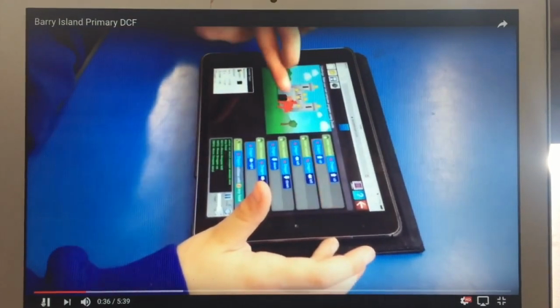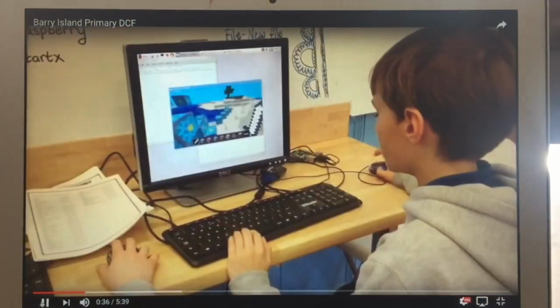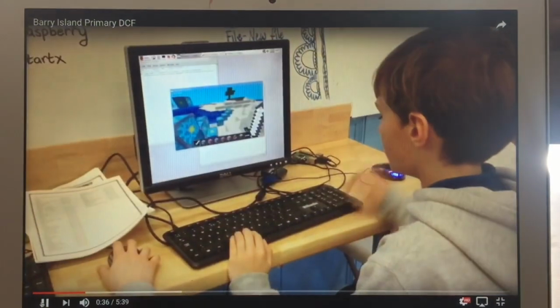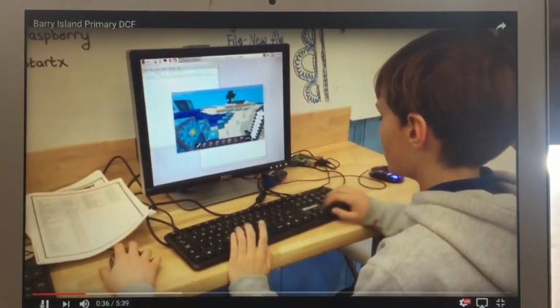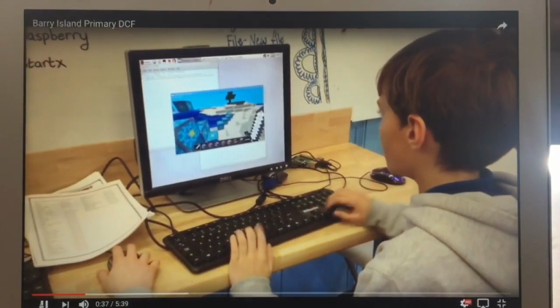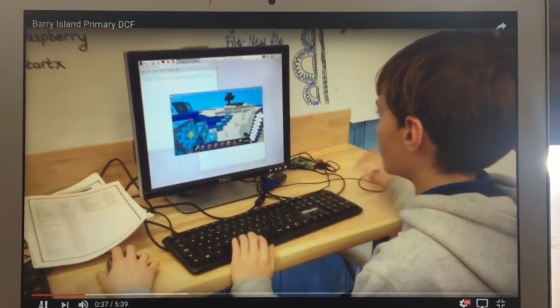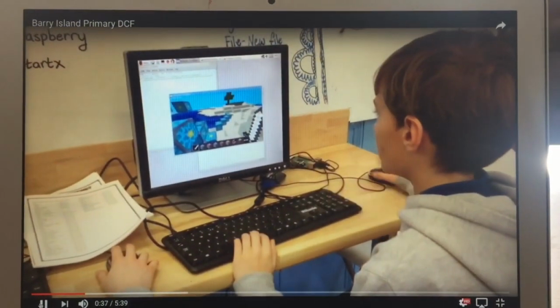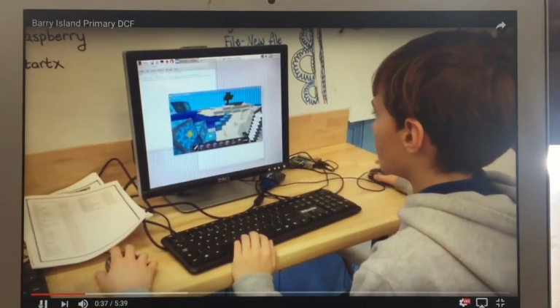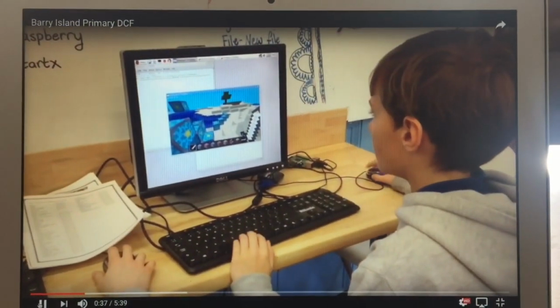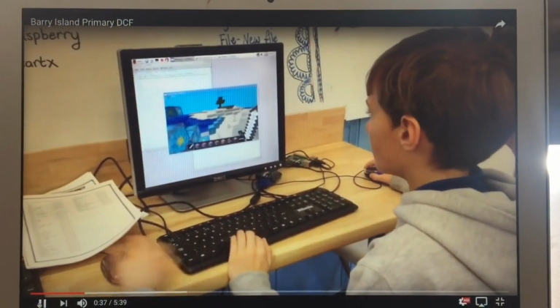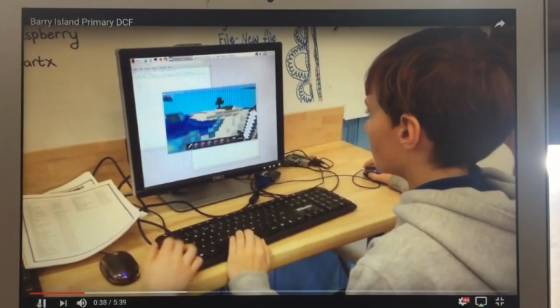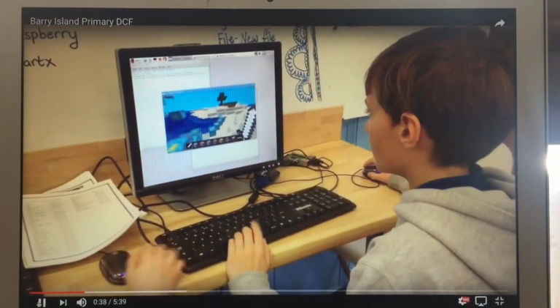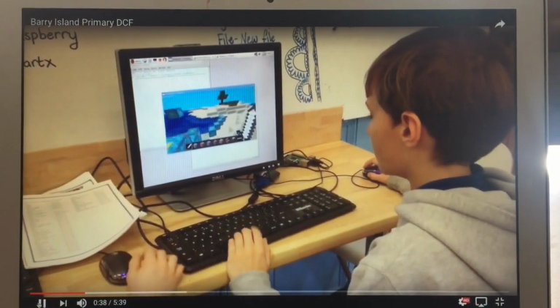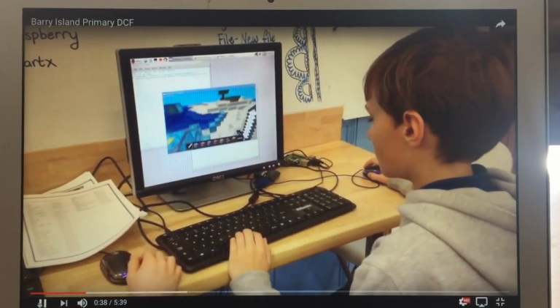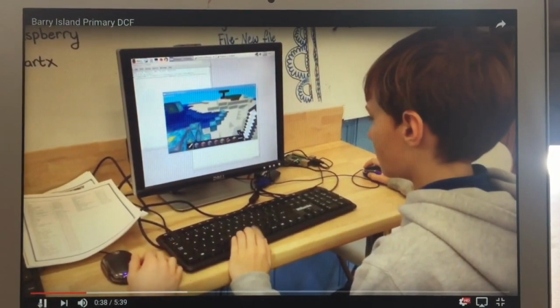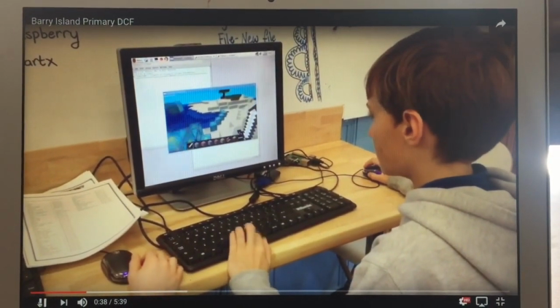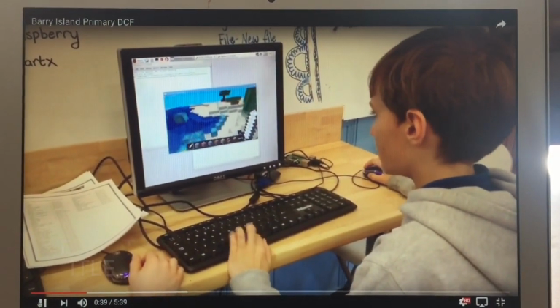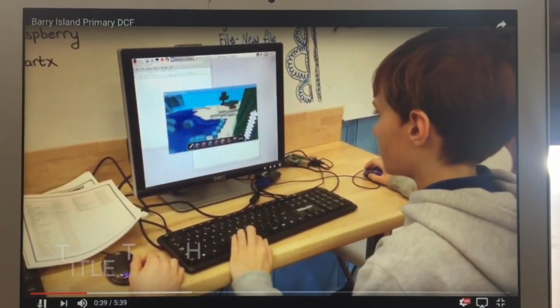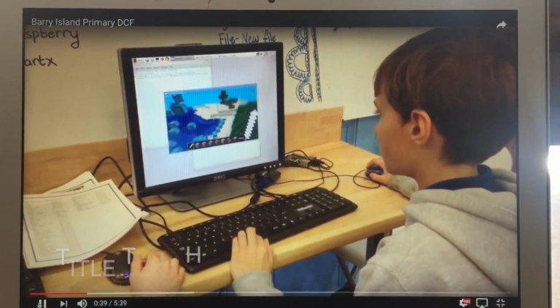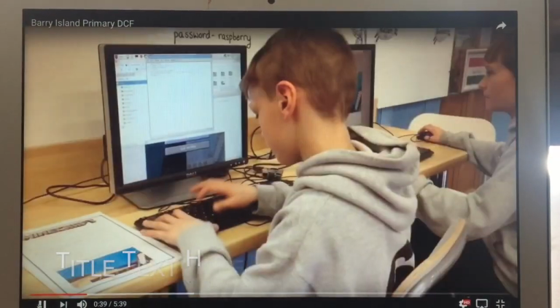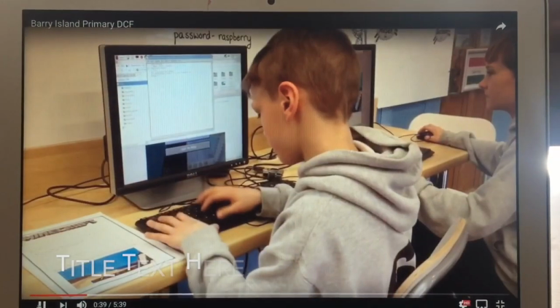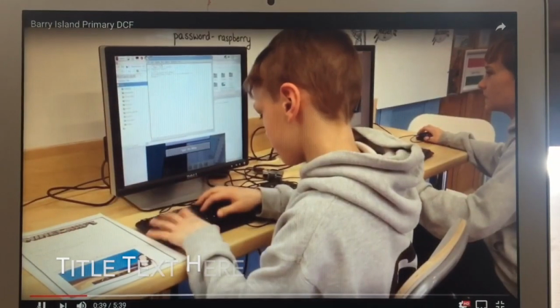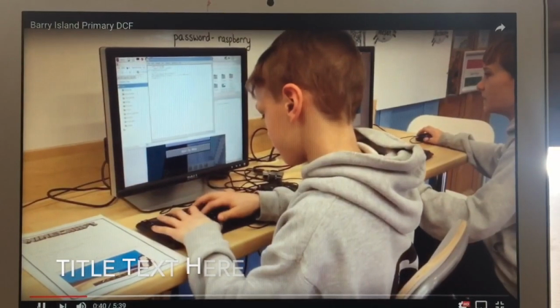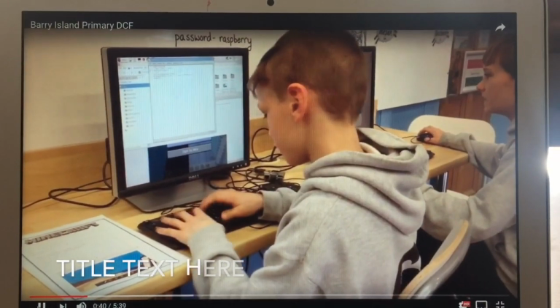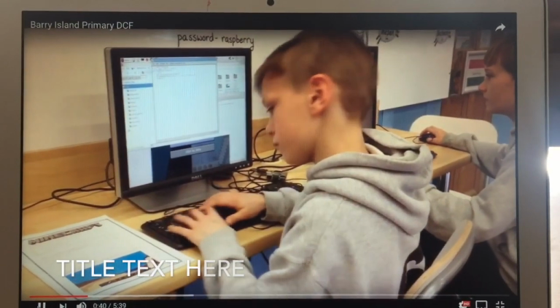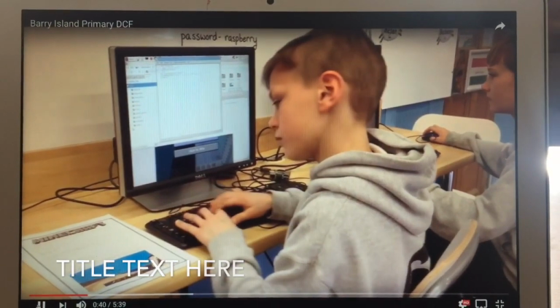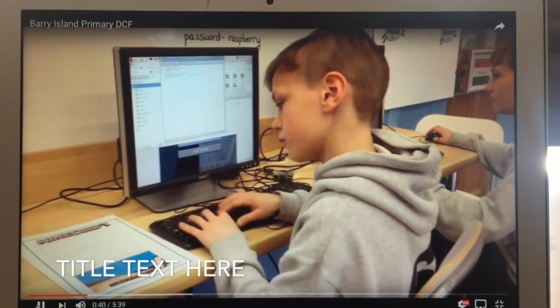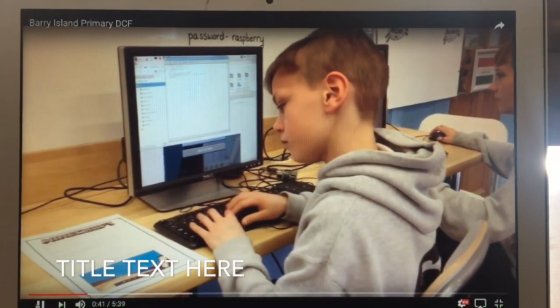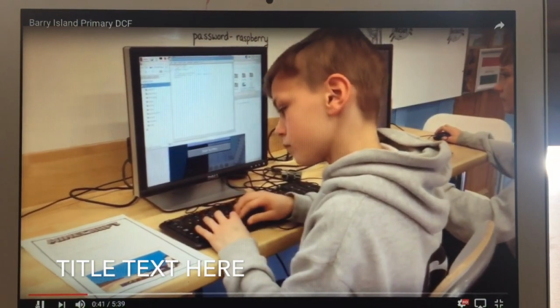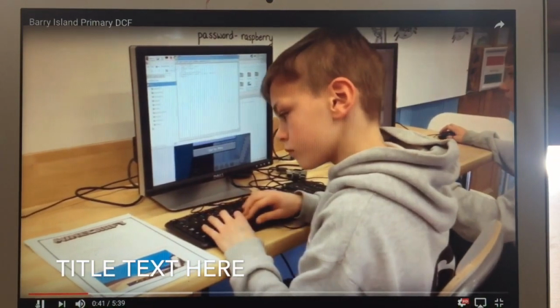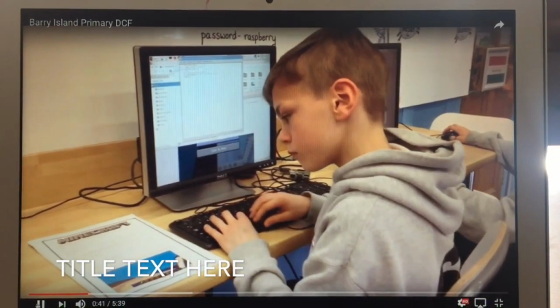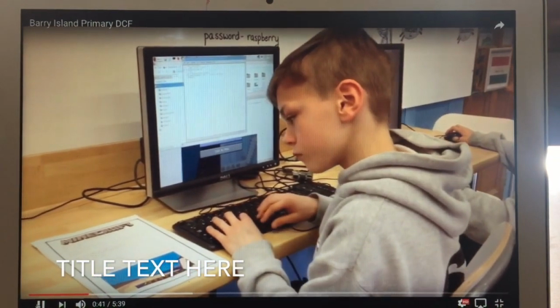In Key Stage 2, we are using Raspberry Pi to develop knowledge of Scratch and Sonic Pi.